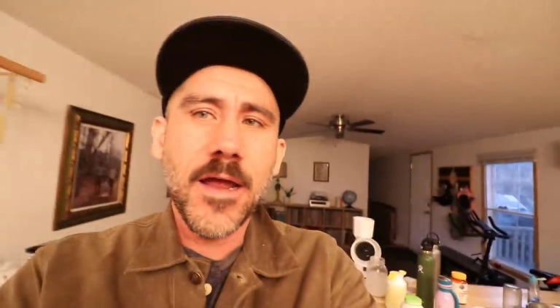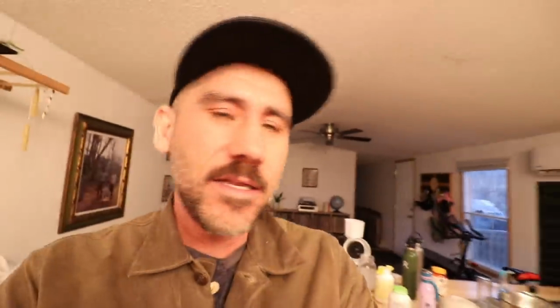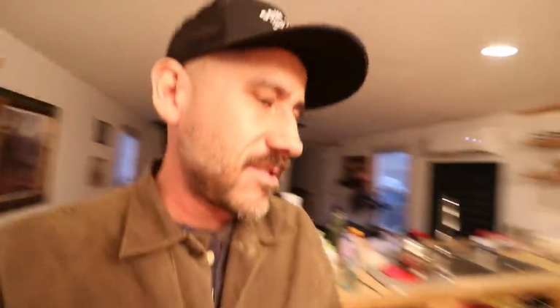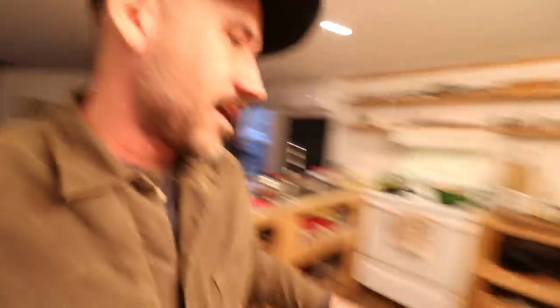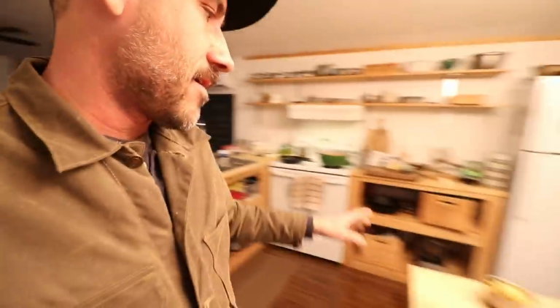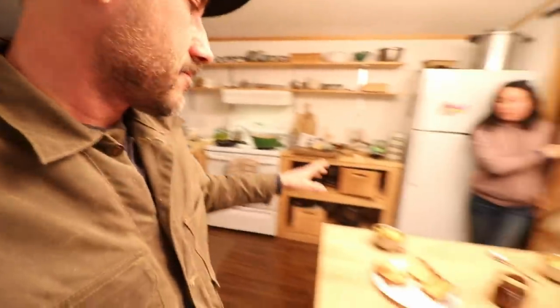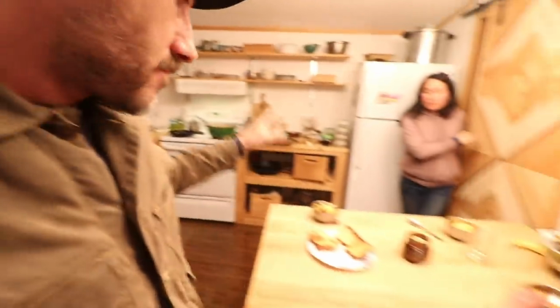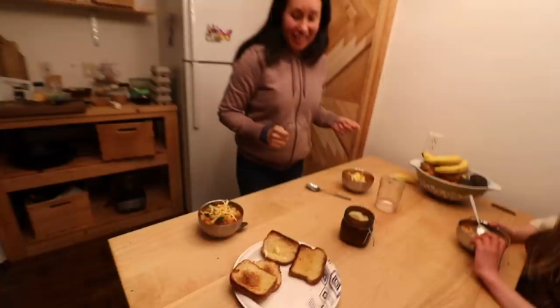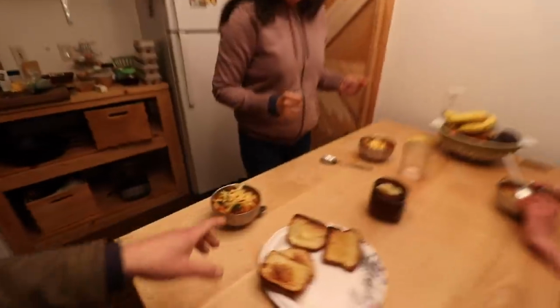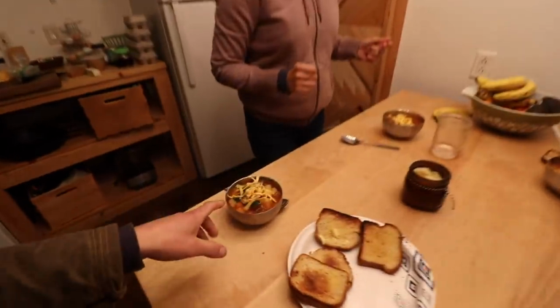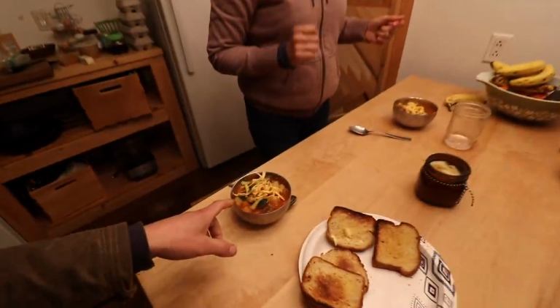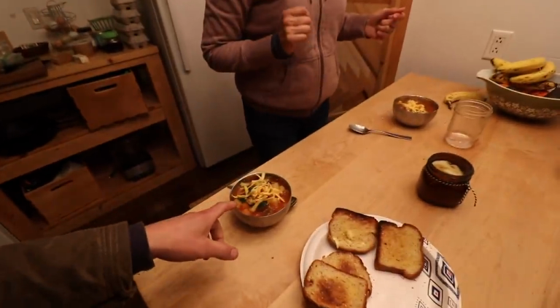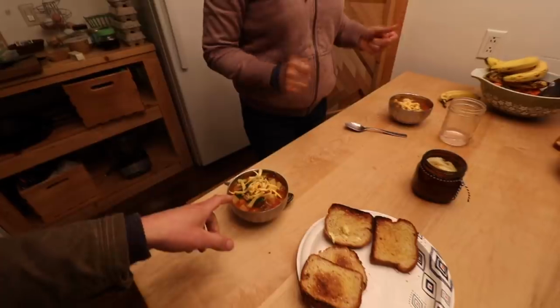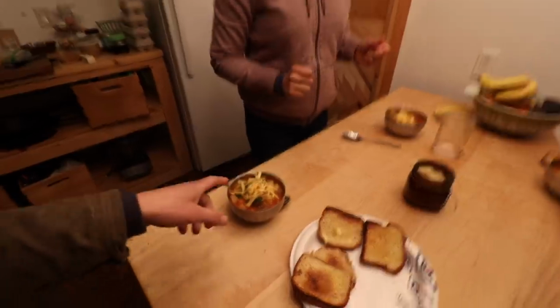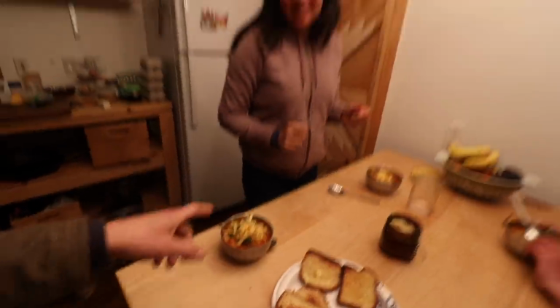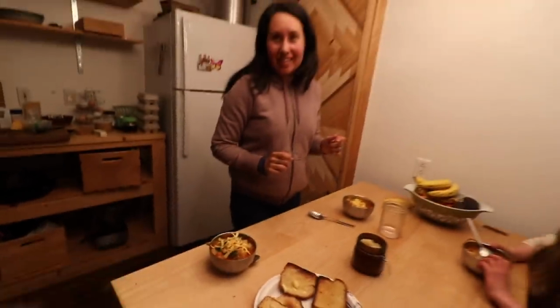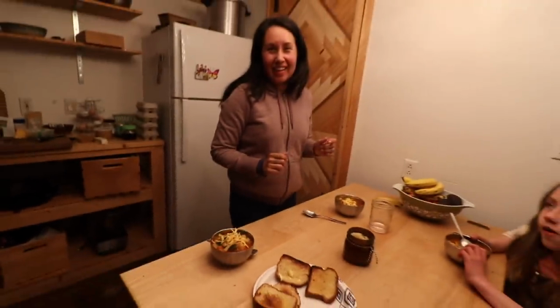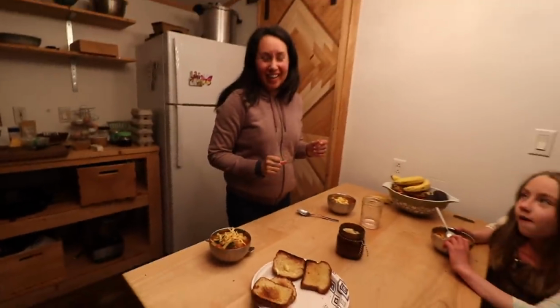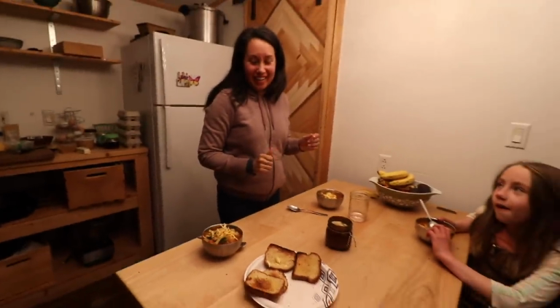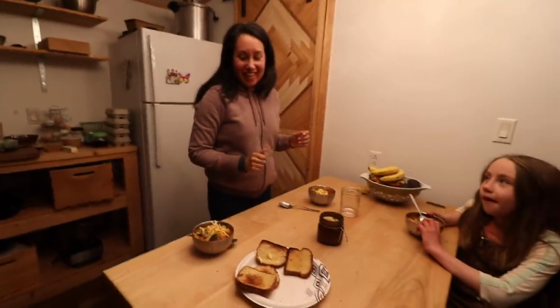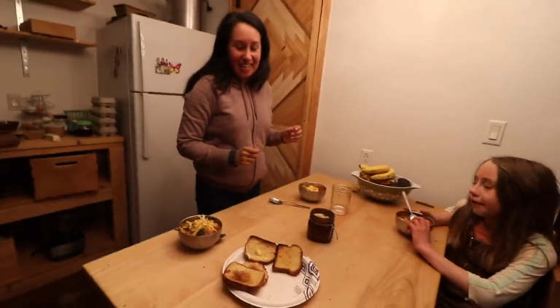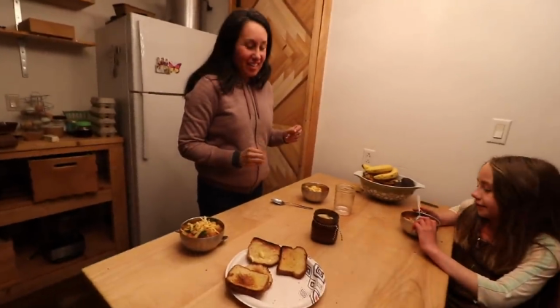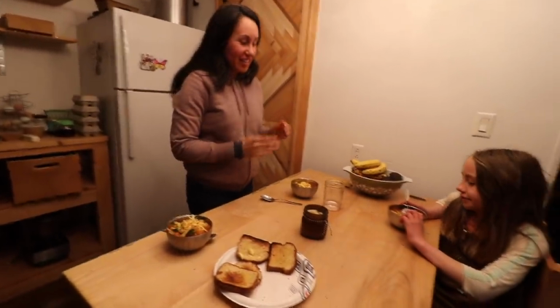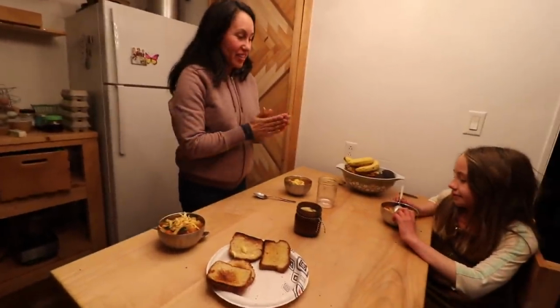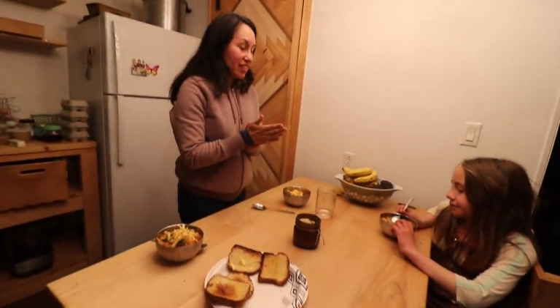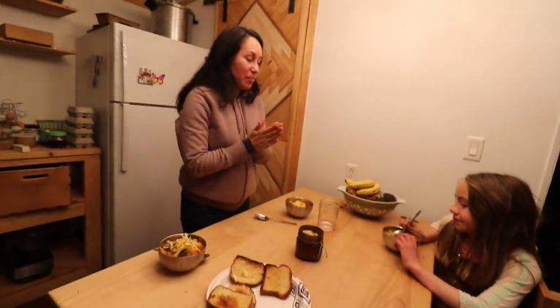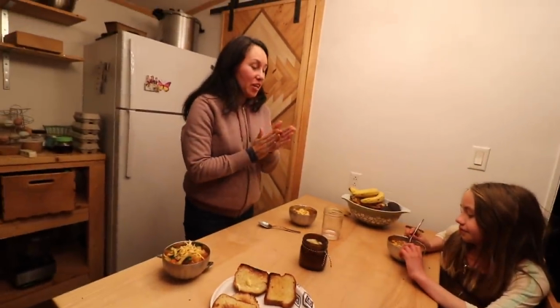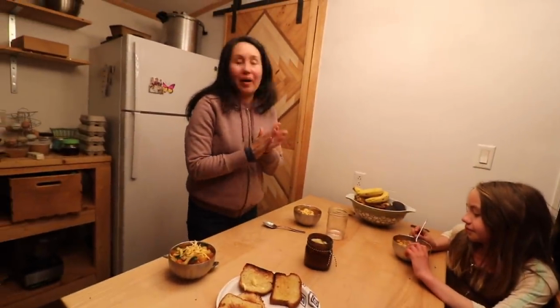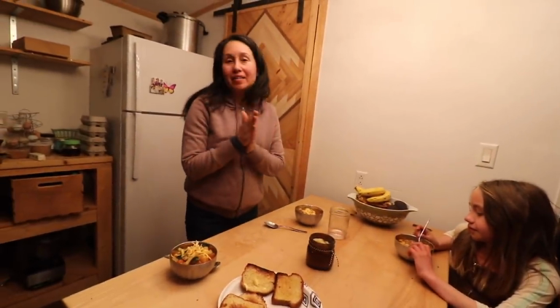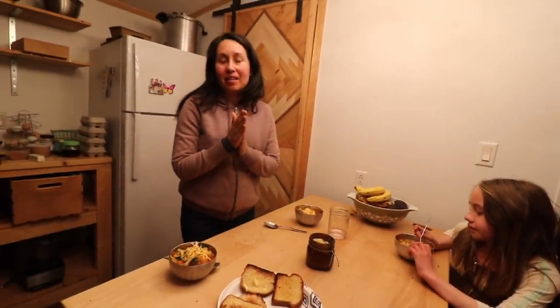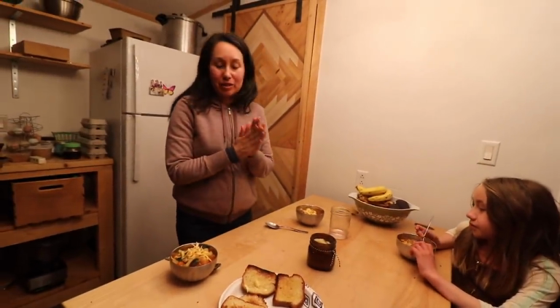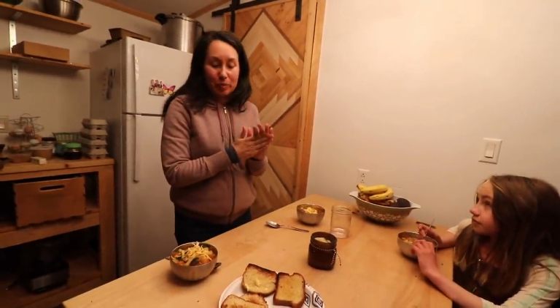All right, dinner time. It's a potato and sausage soup.